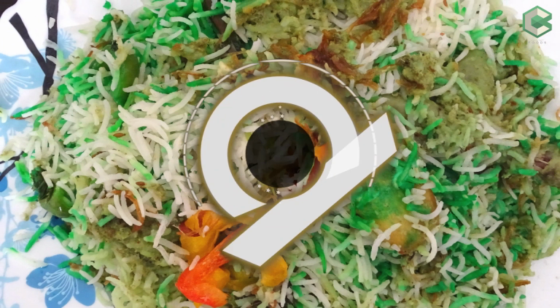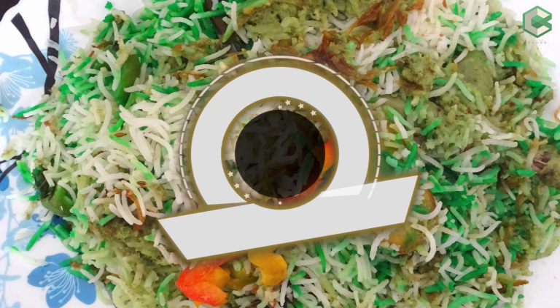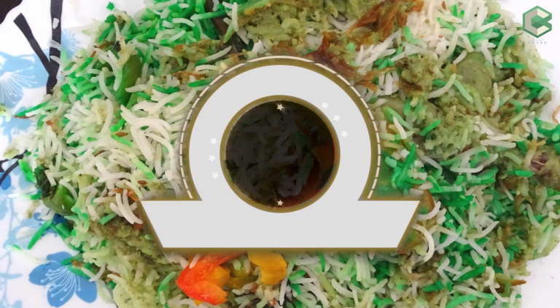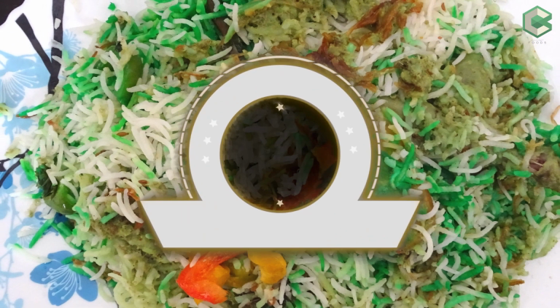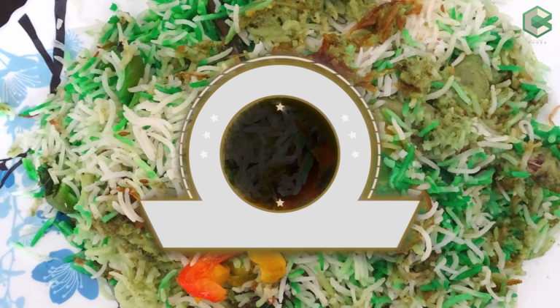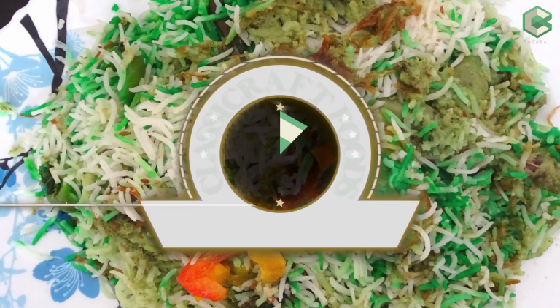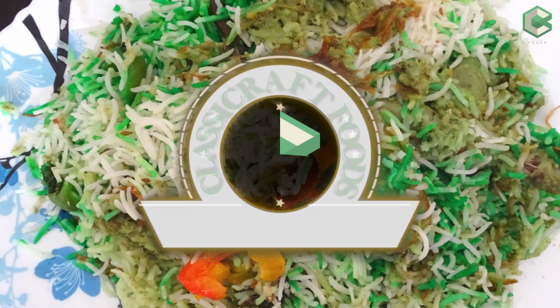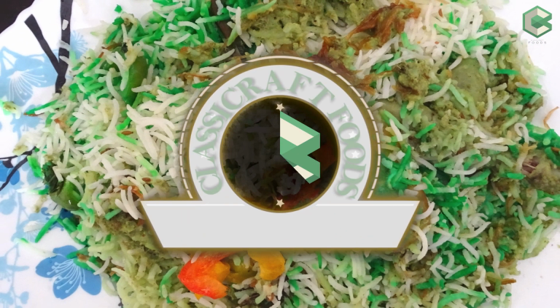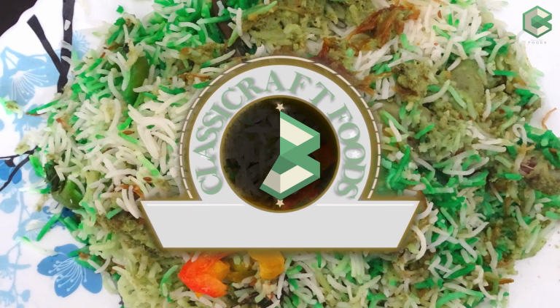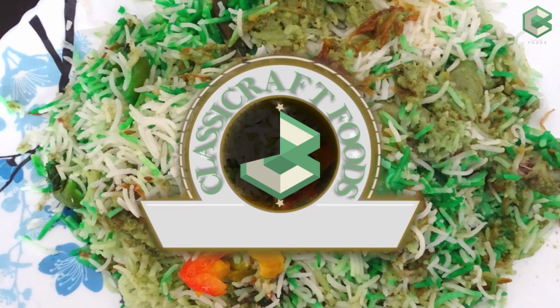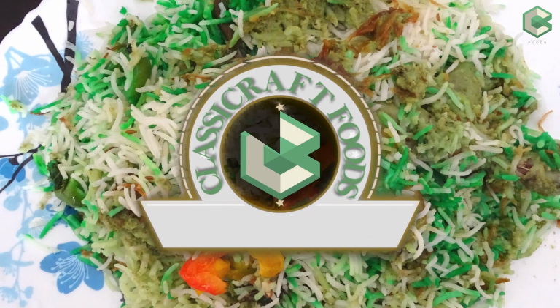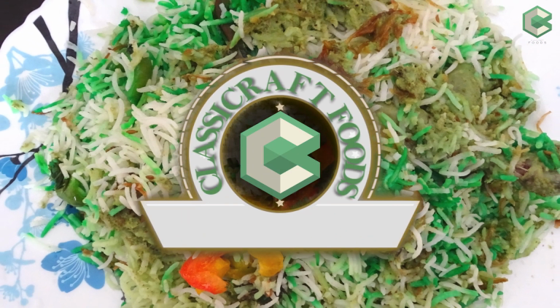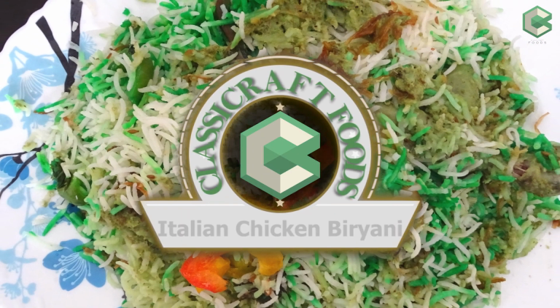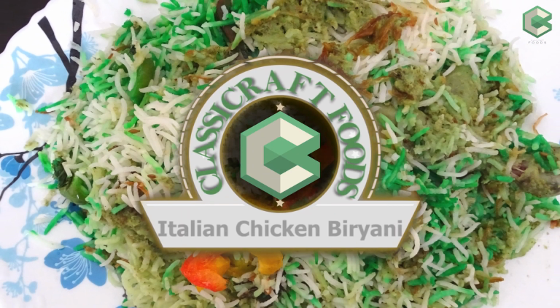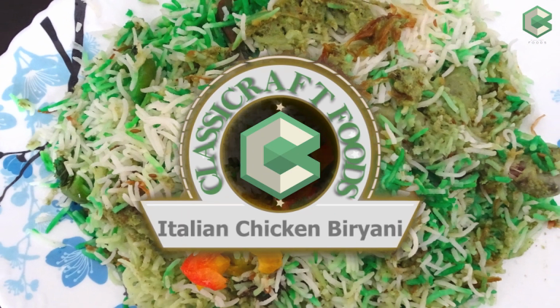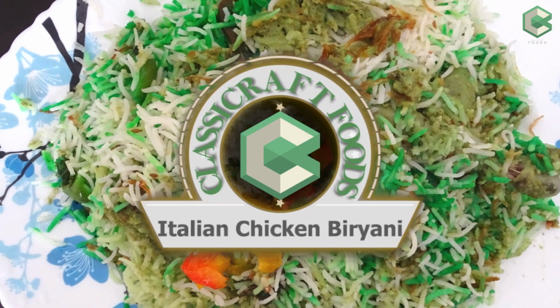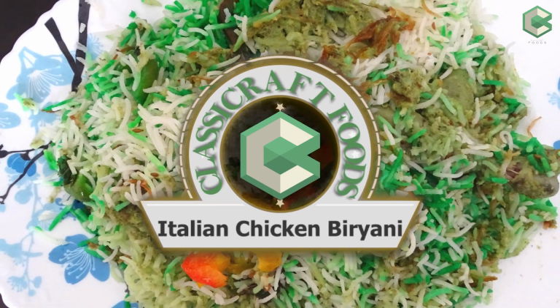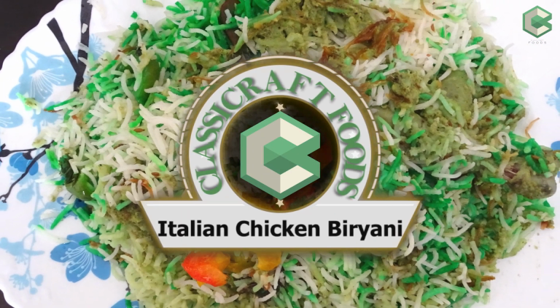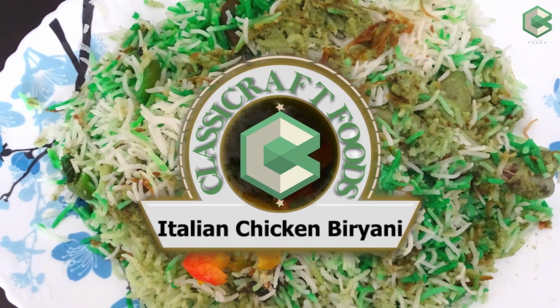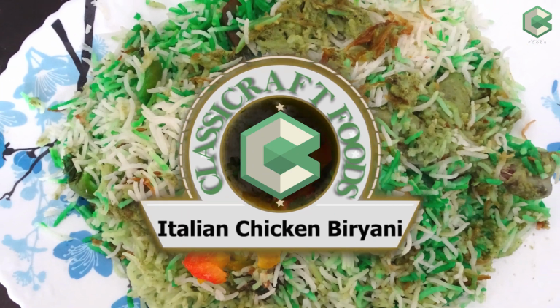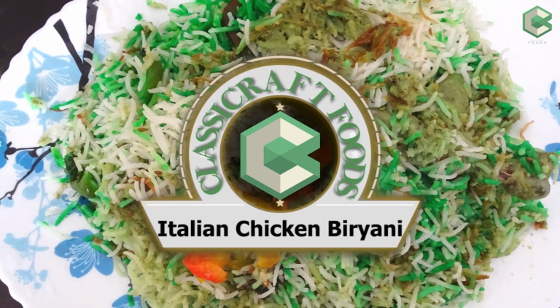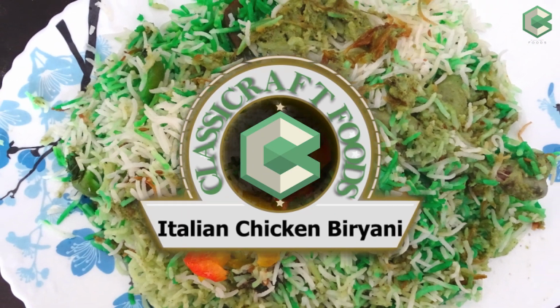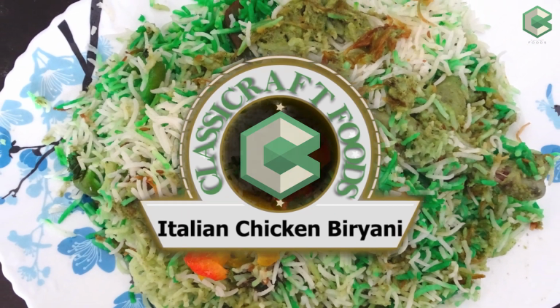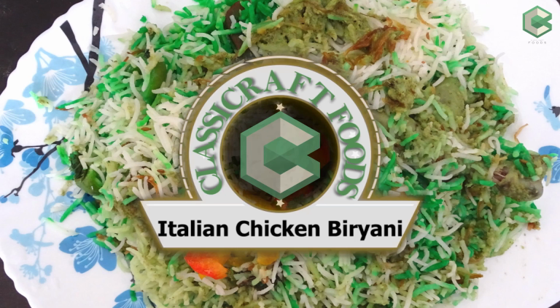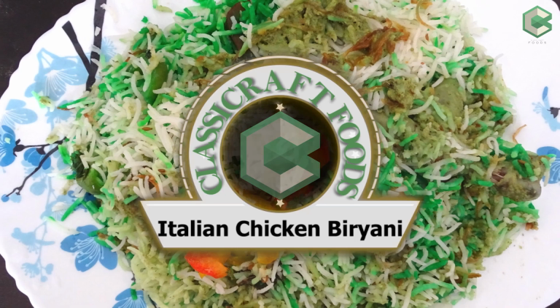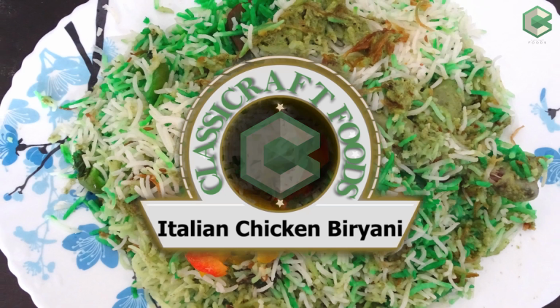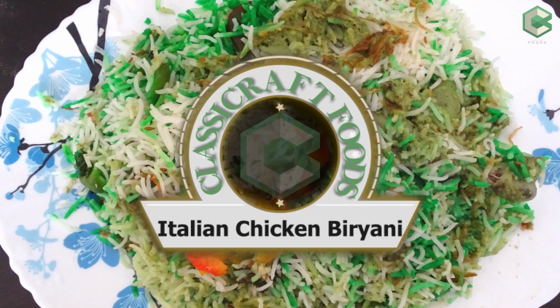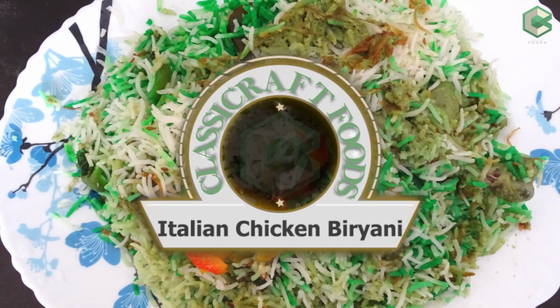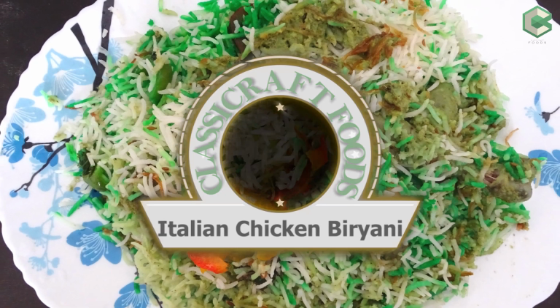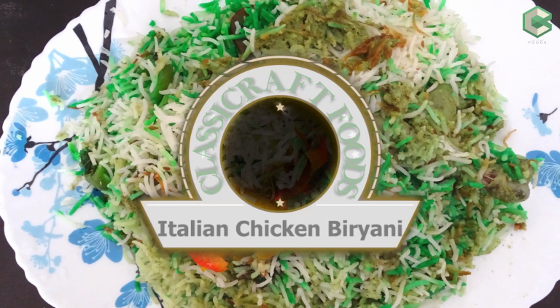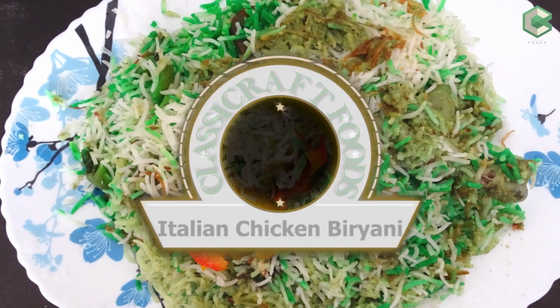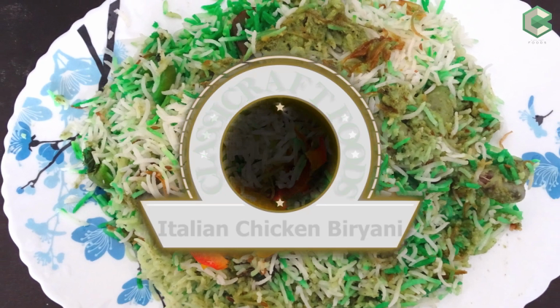Hello and welcome to Classy Craft Foods. Today we are making Mumbai Bhatiara Style Italian Chicken Biryani.